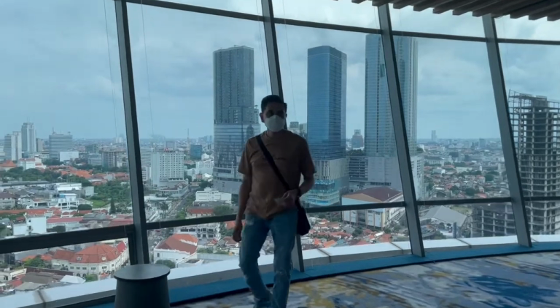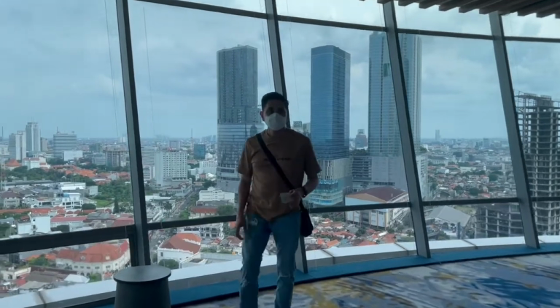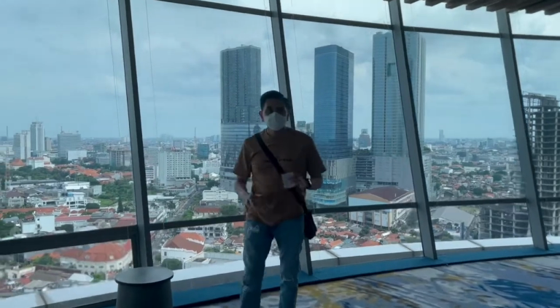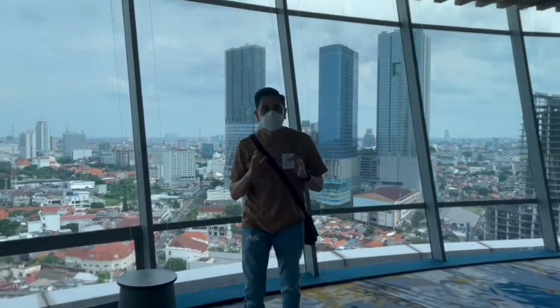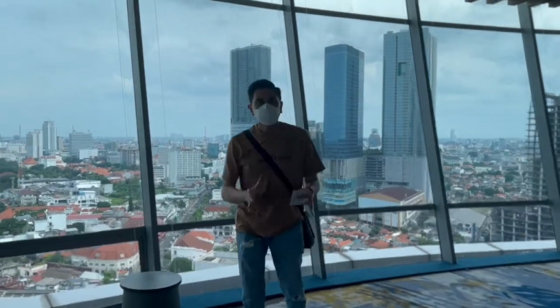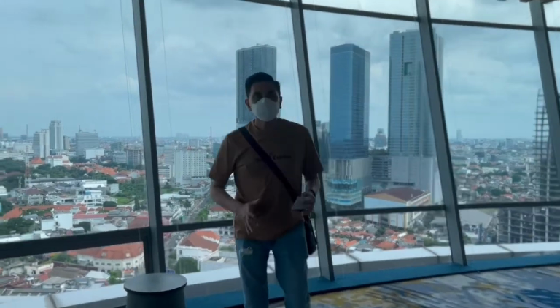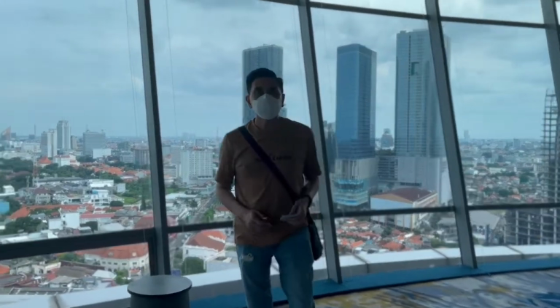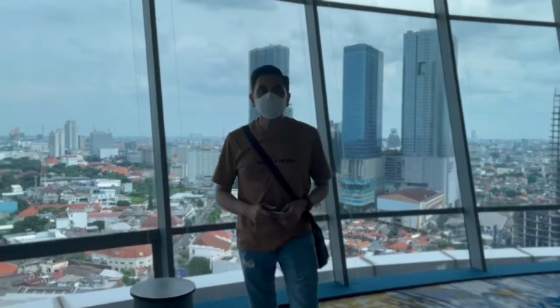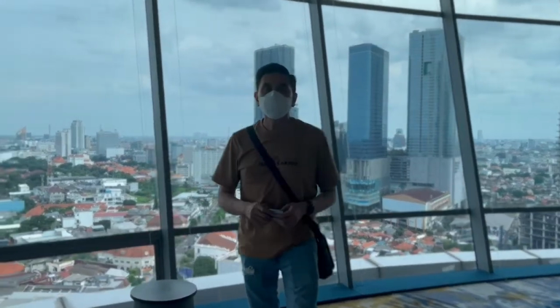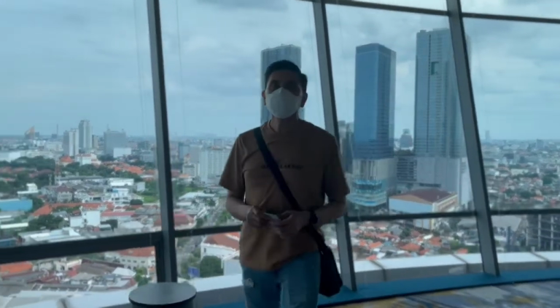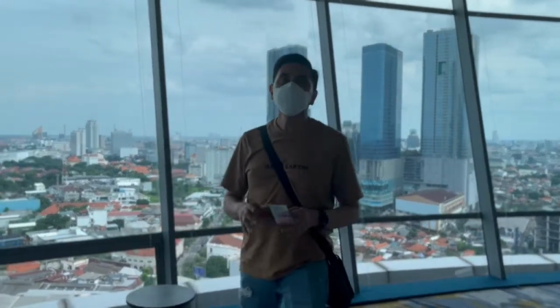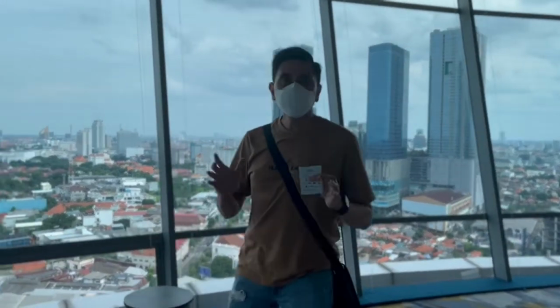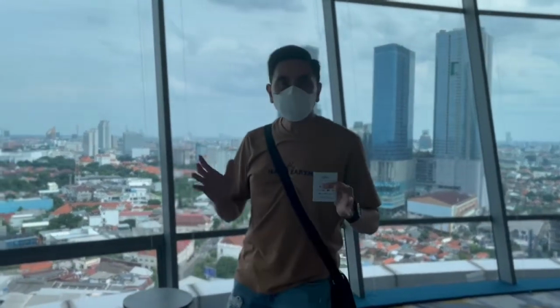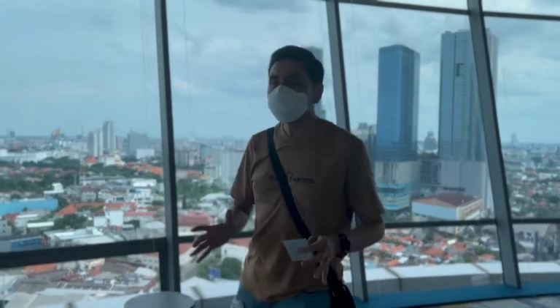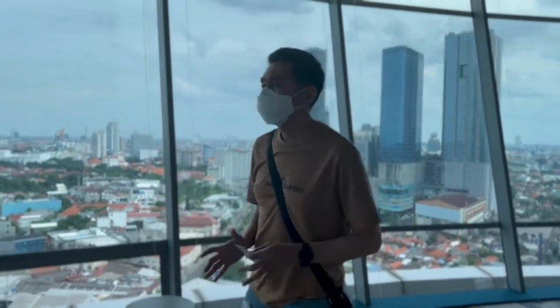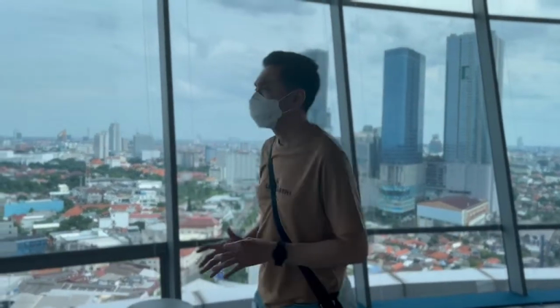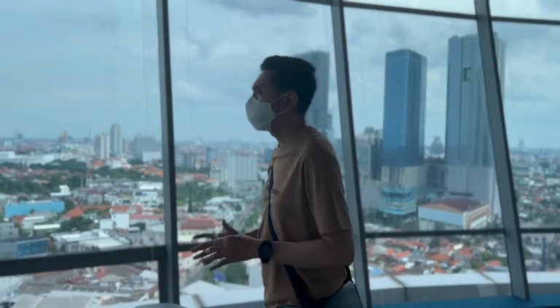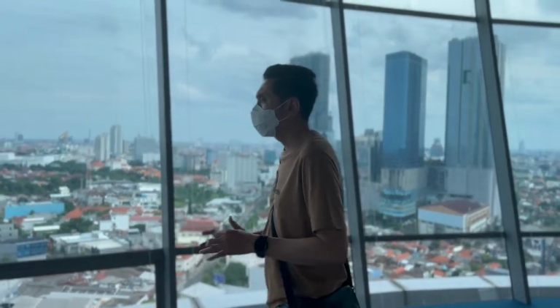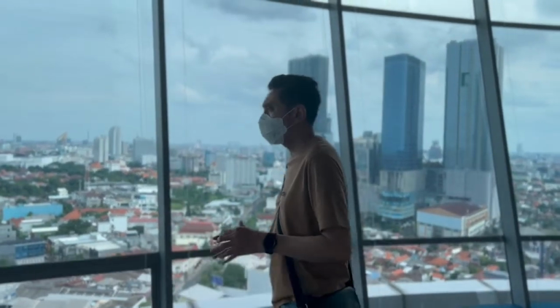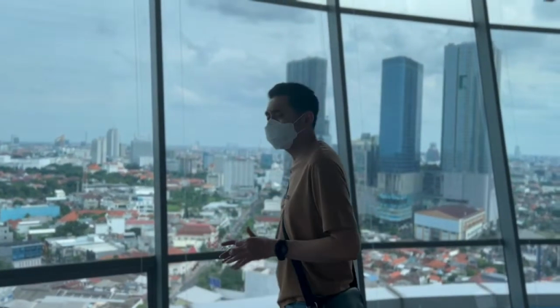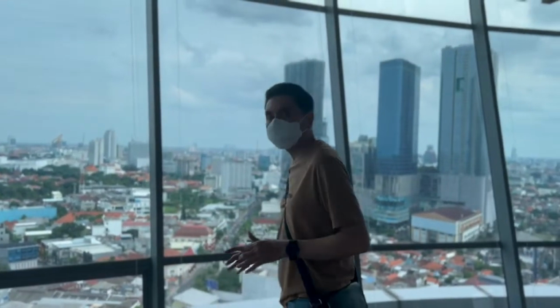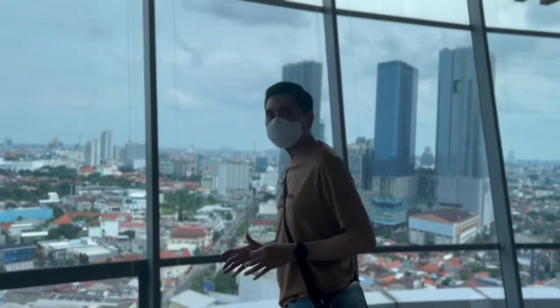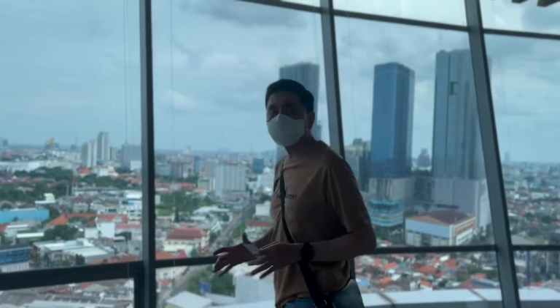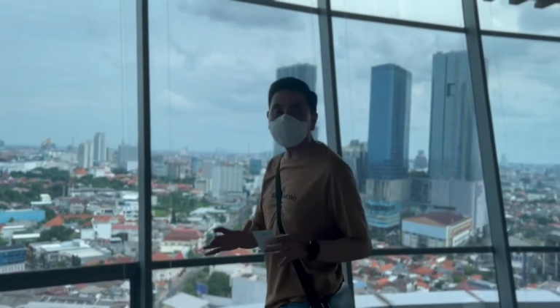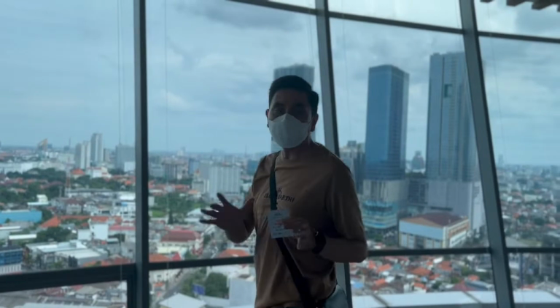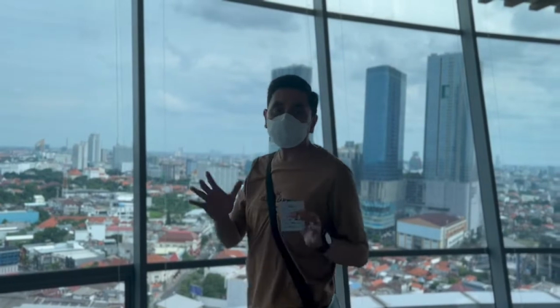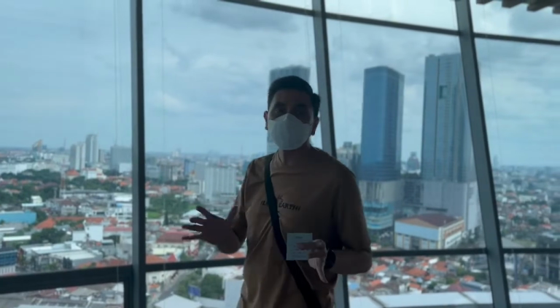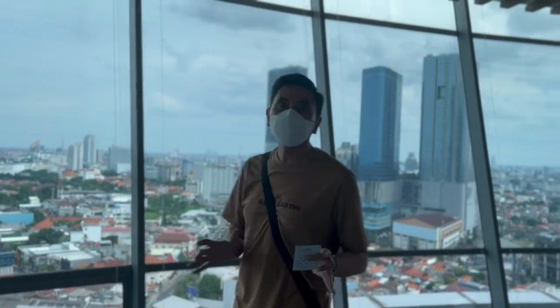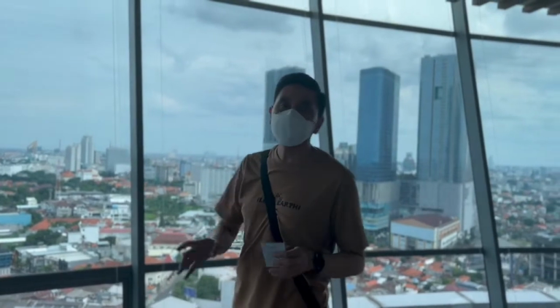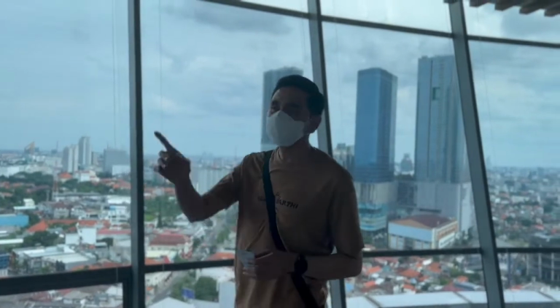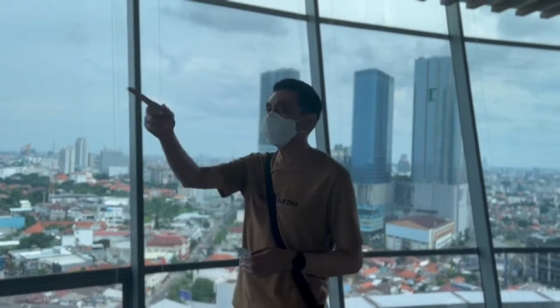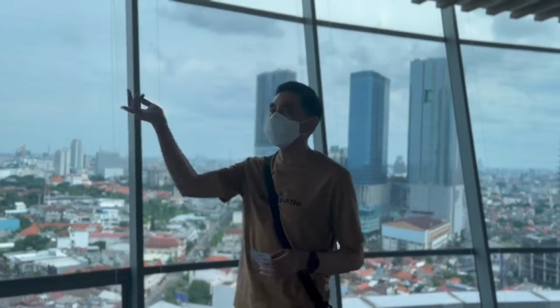Kita sekarang sudah sampai di meeting room yang pemandangannya 360 derajat, bisa melihat semua sudut.